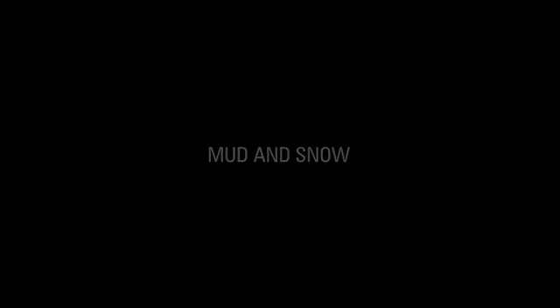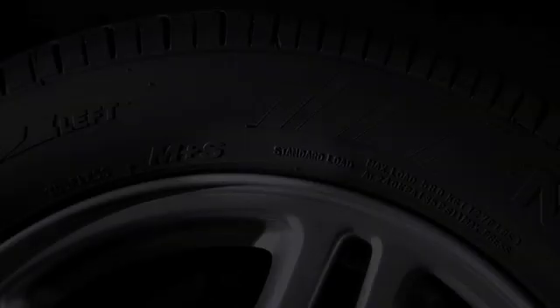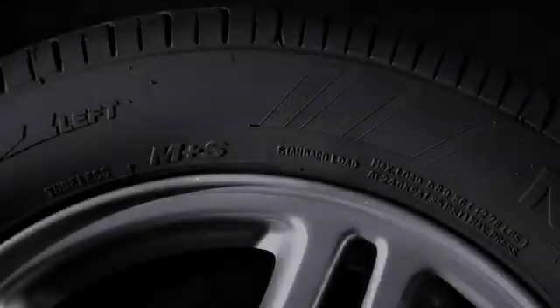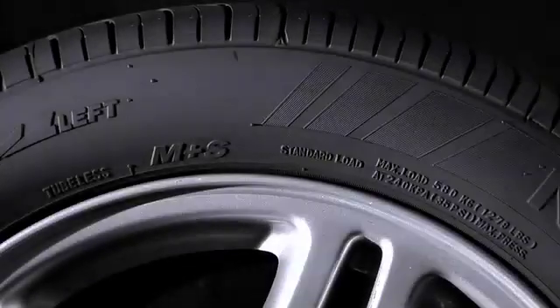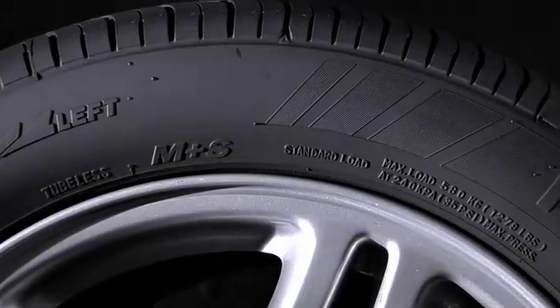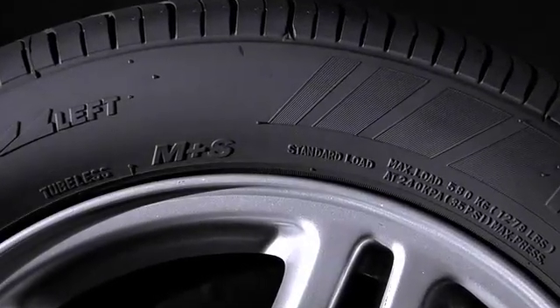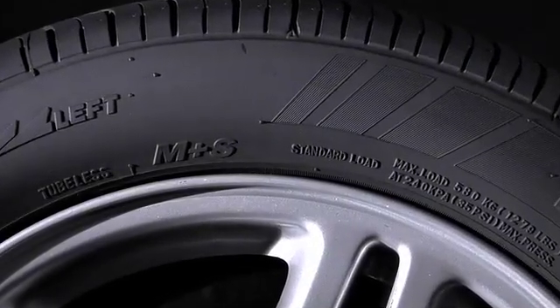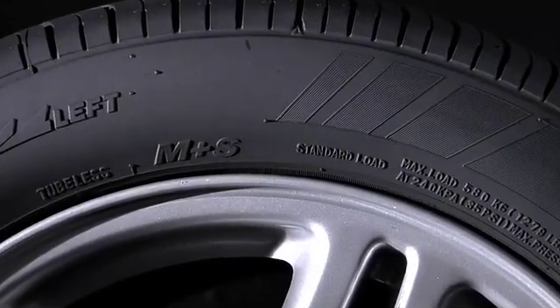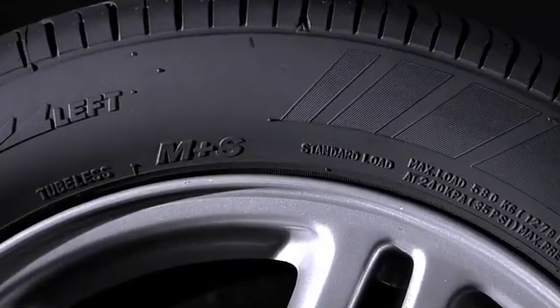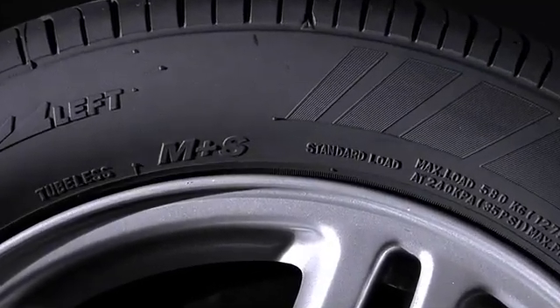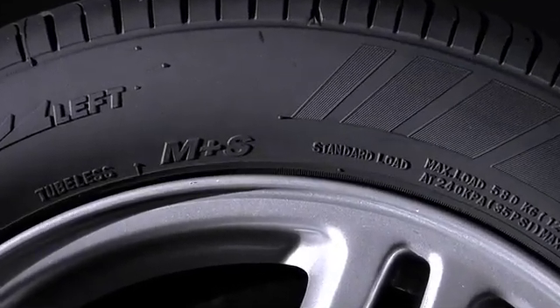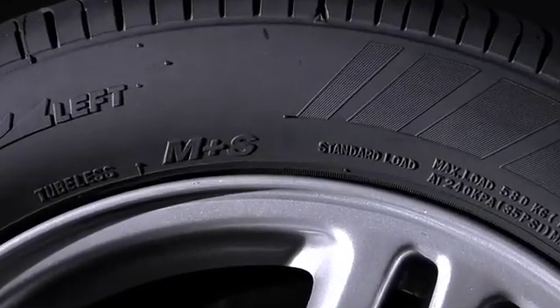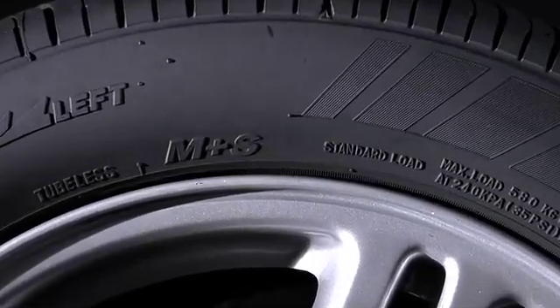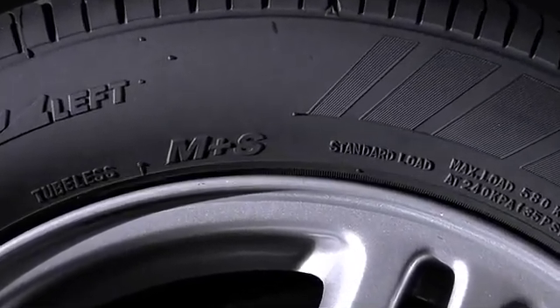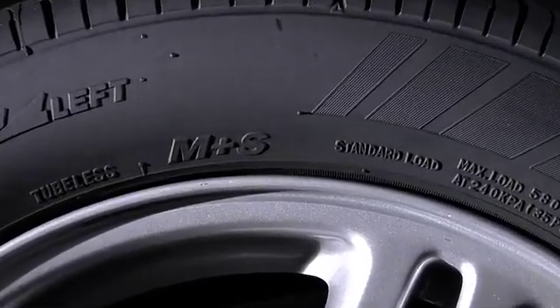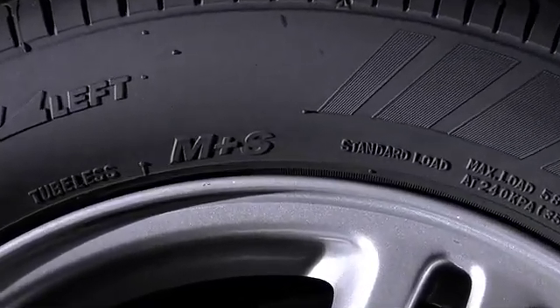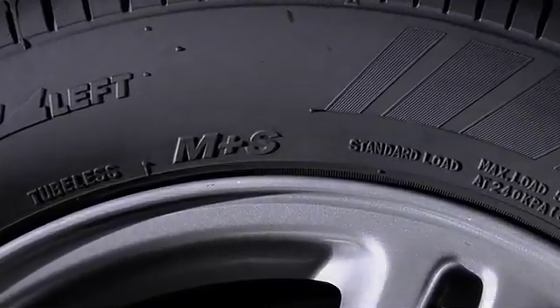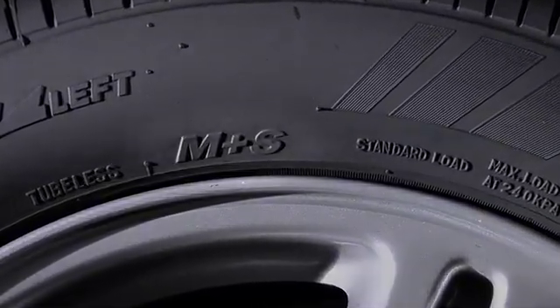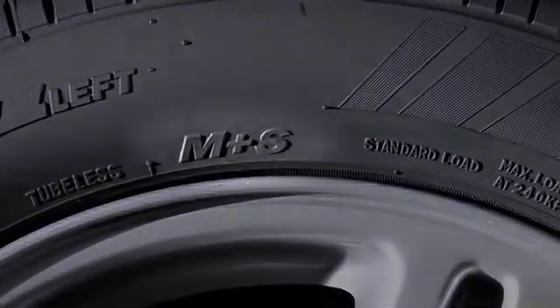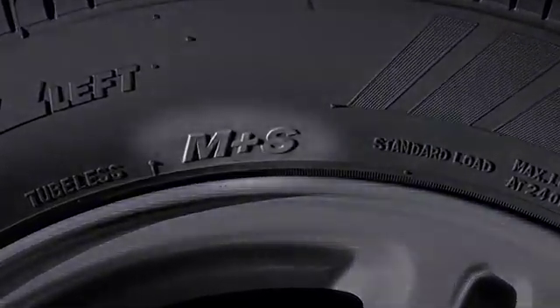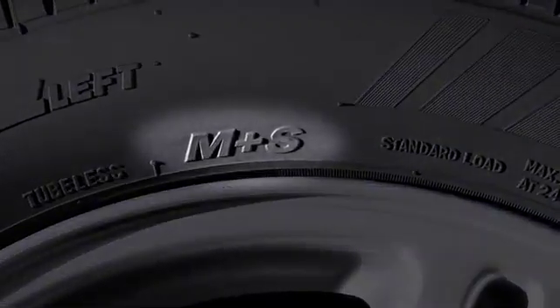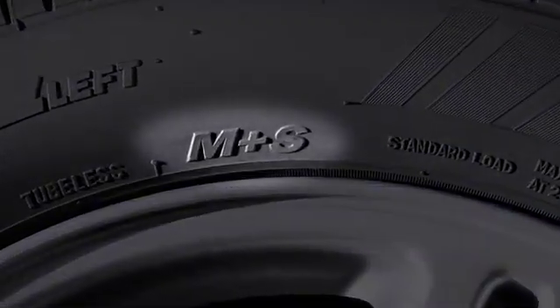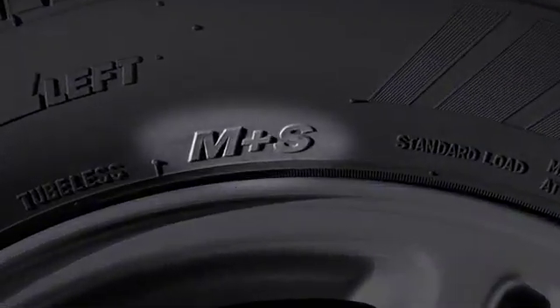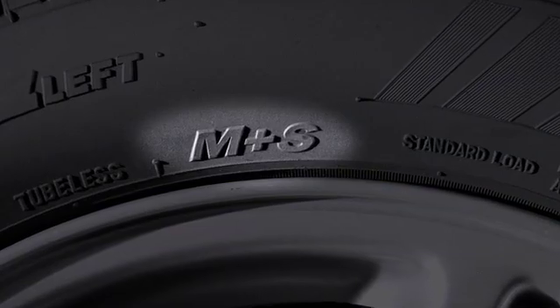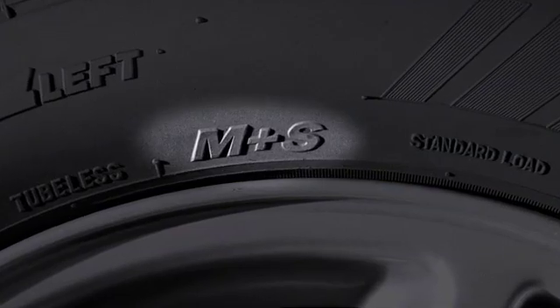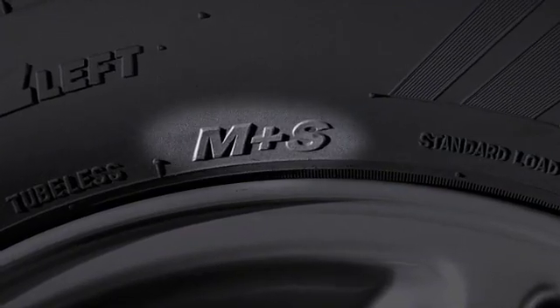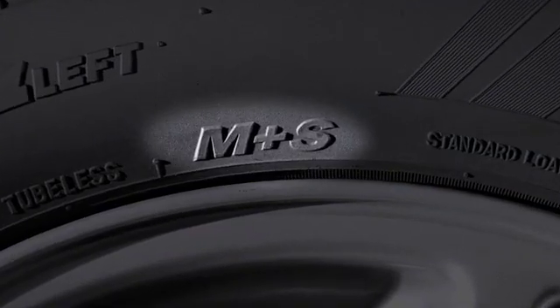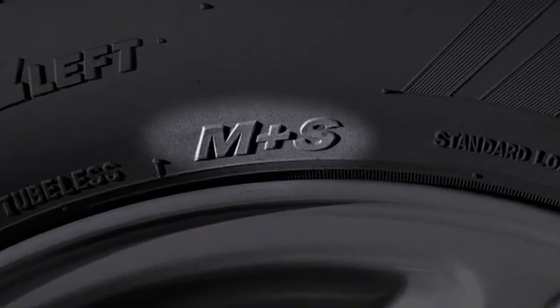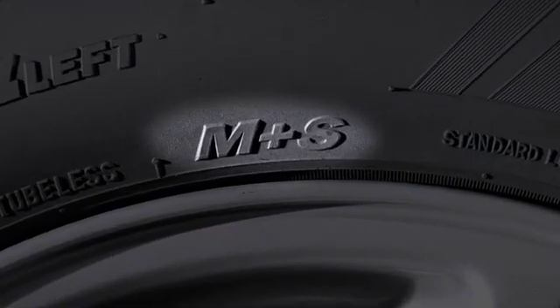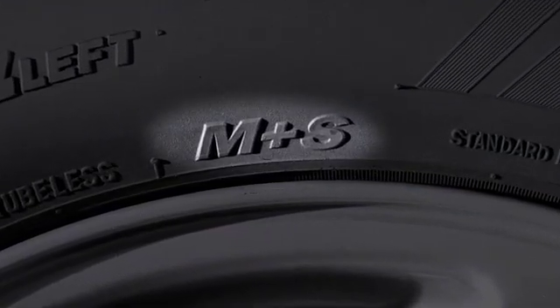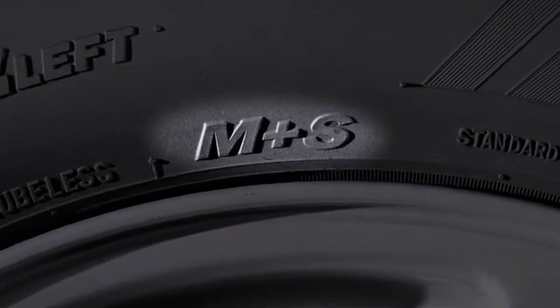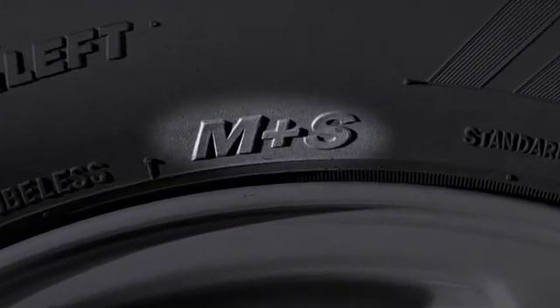The letters M and S indicate a mud and snow tire — a tire that meets the standards for all season use.